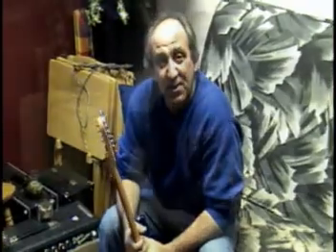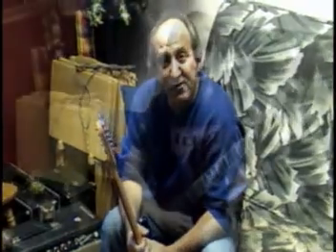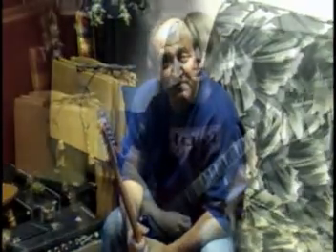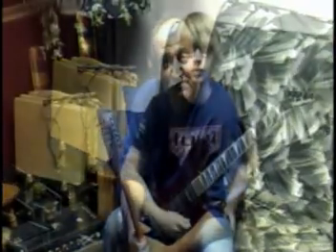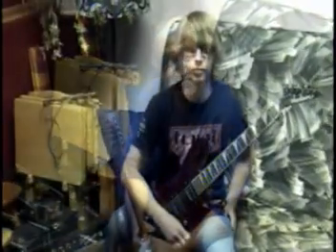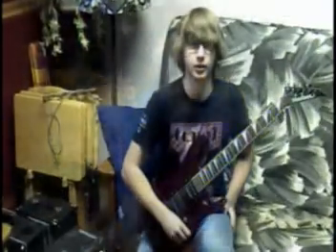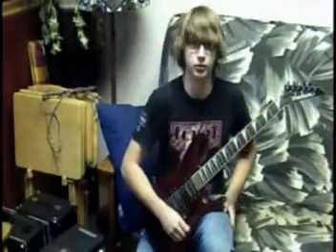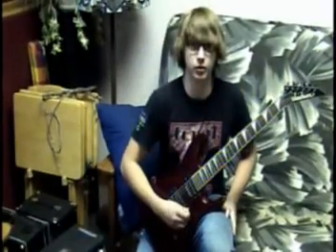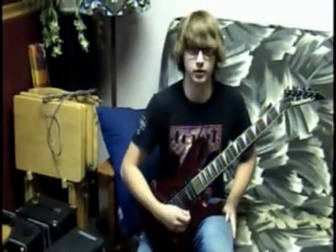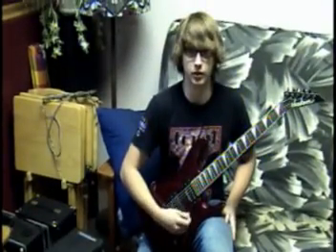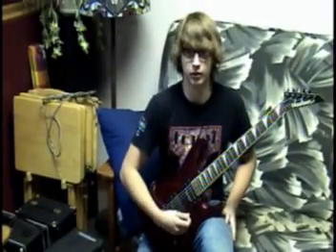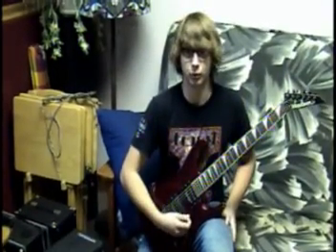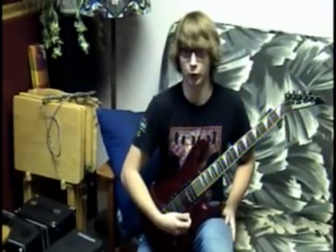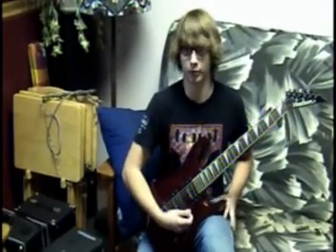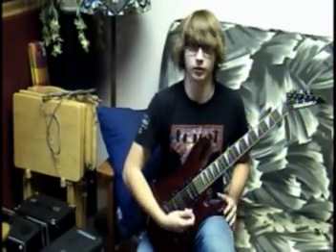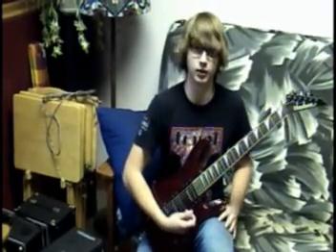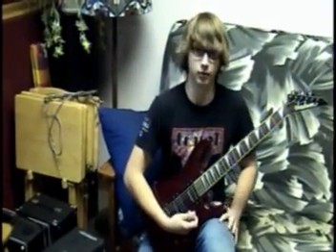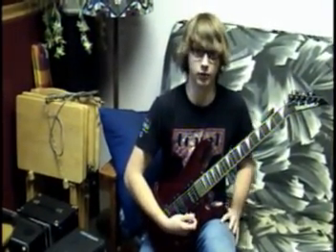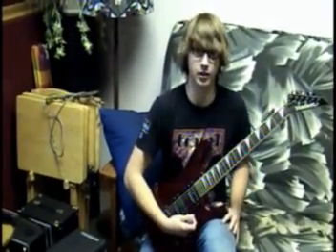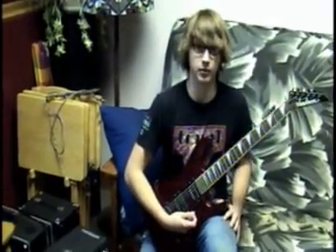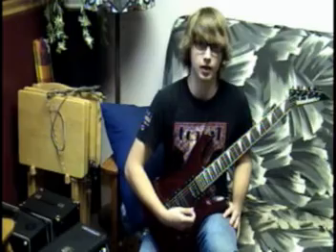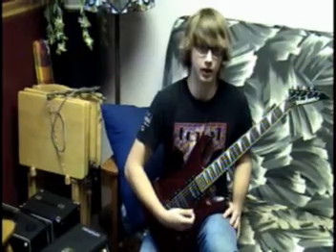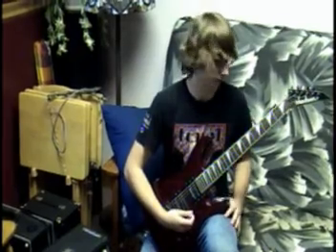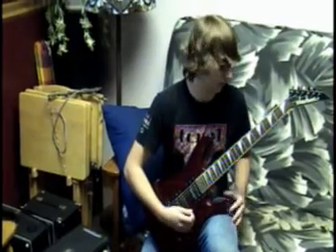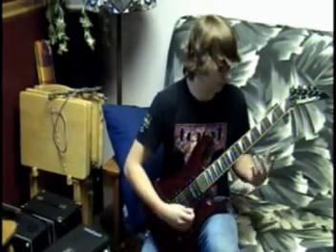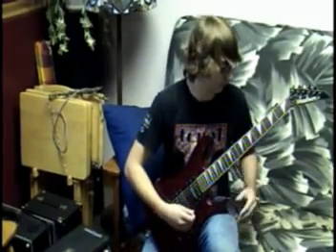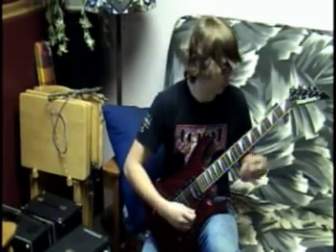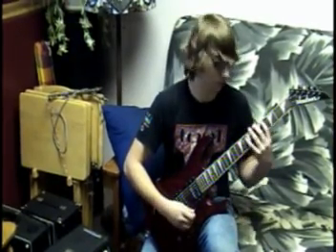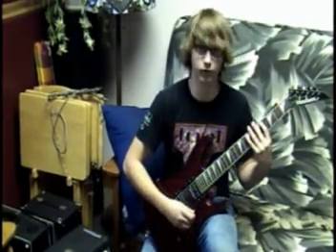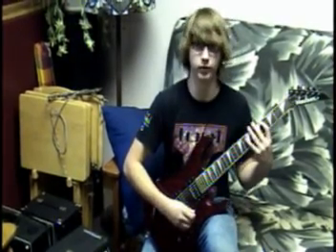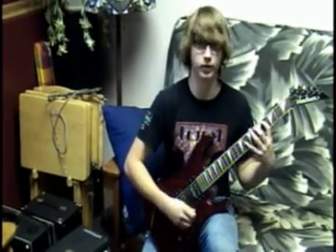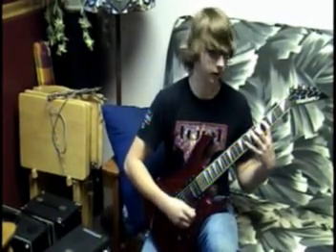I'm Hayden Munn and I'm playing through Tony's superb Deluxe Reverb amp, and I'll get a little fiddly-diddly.